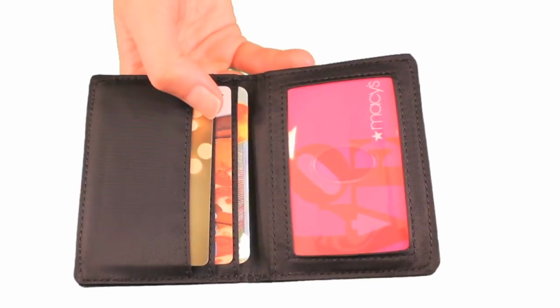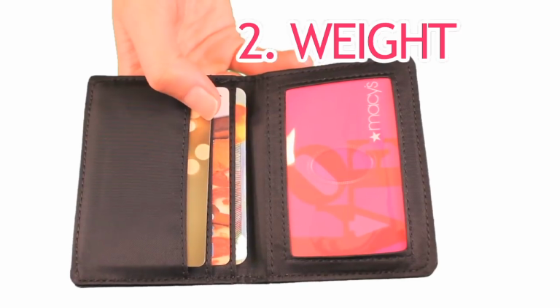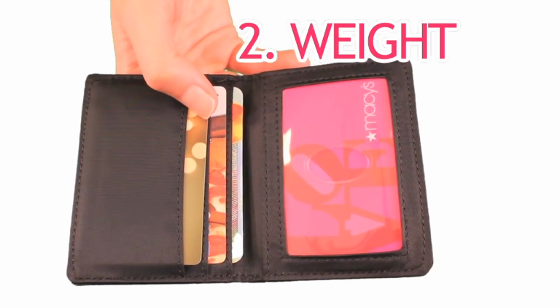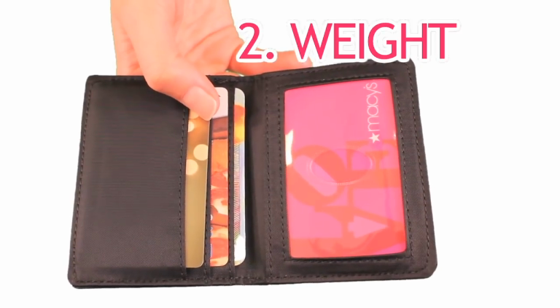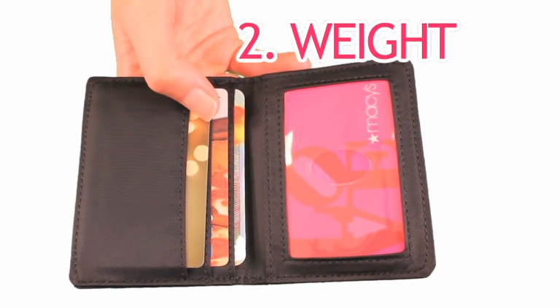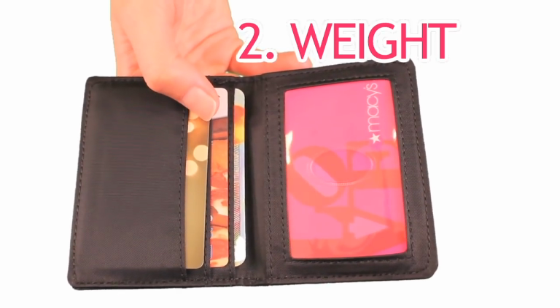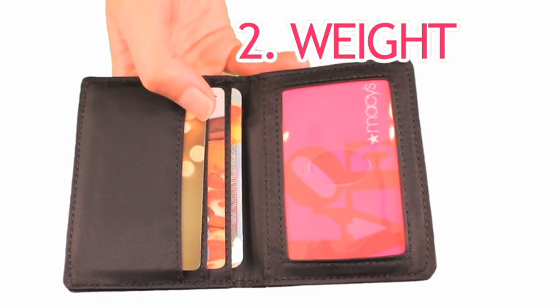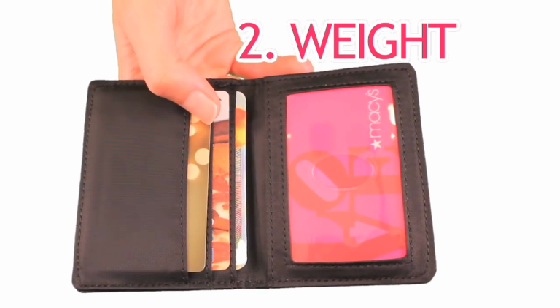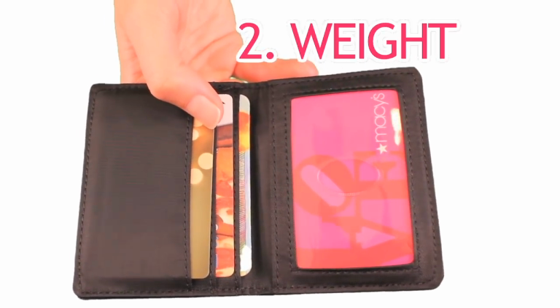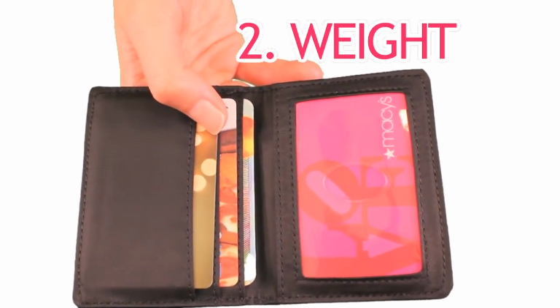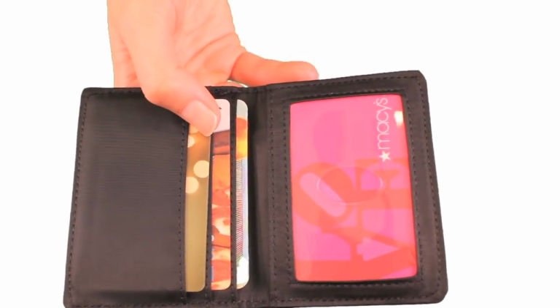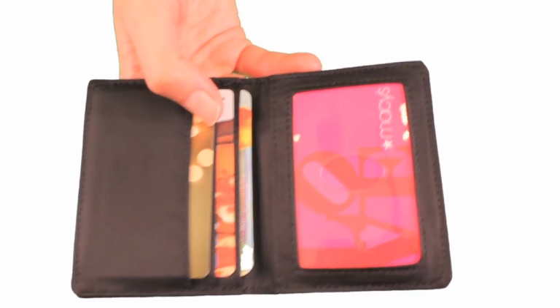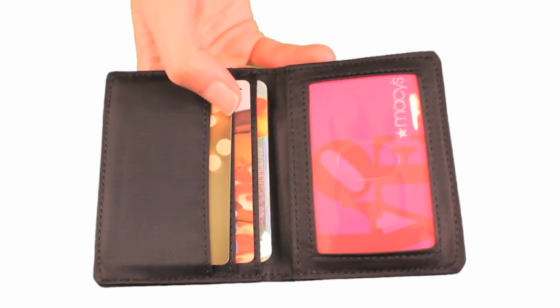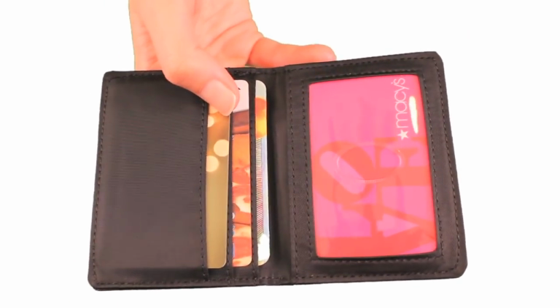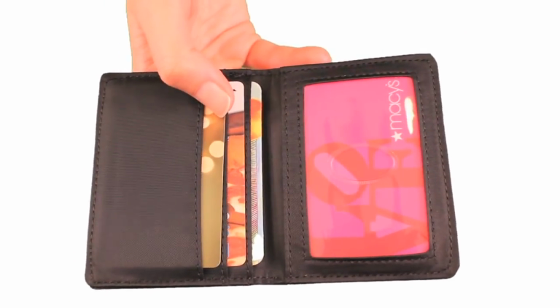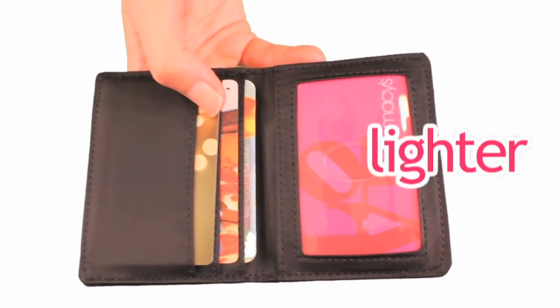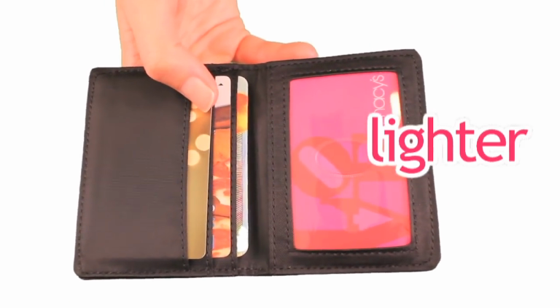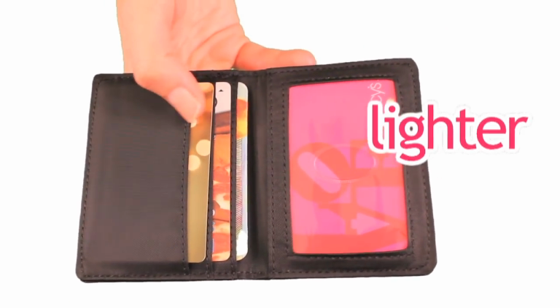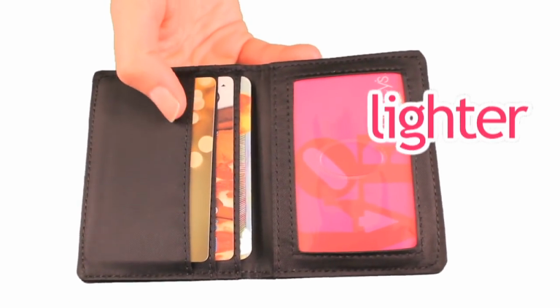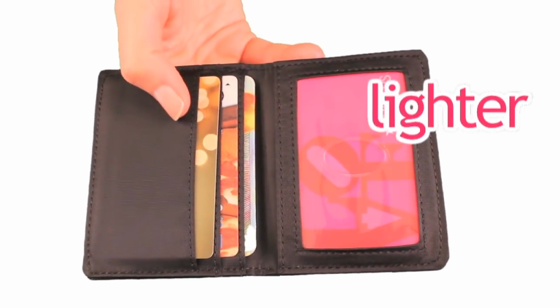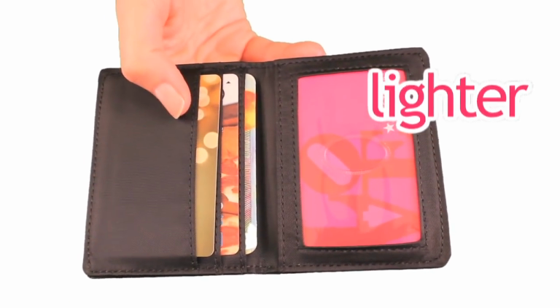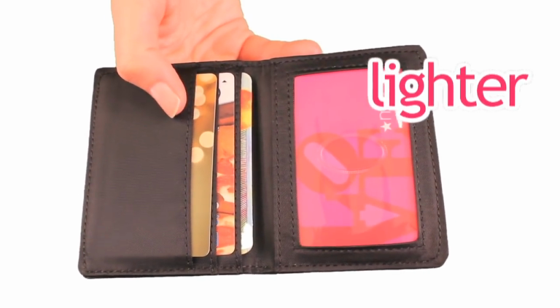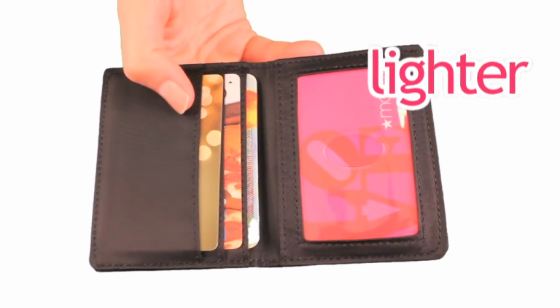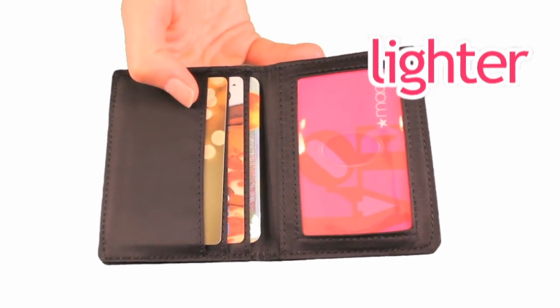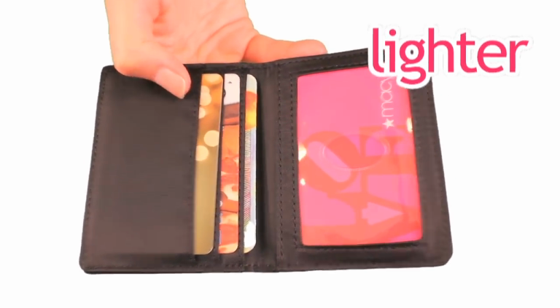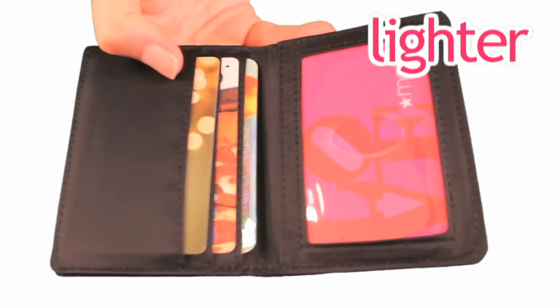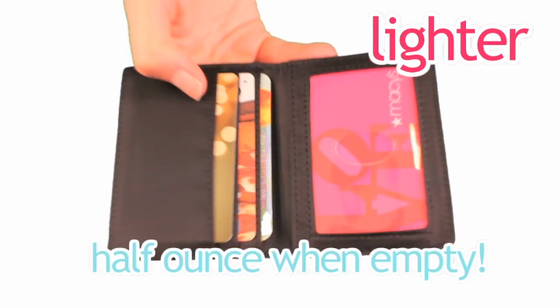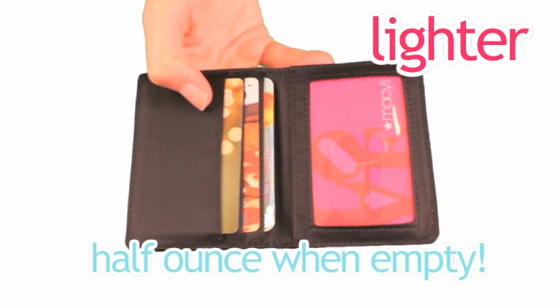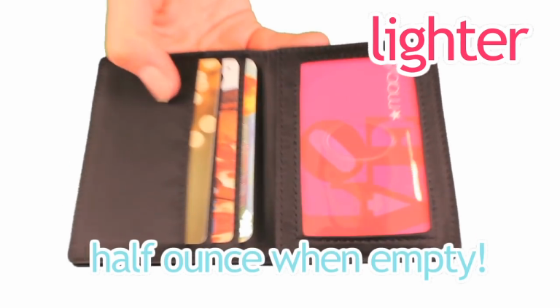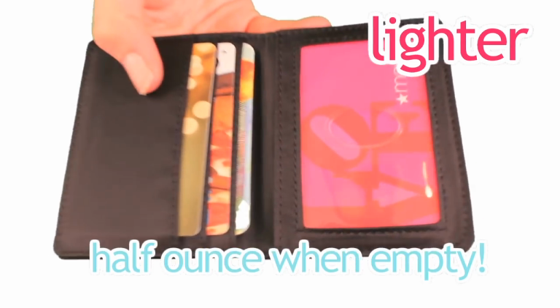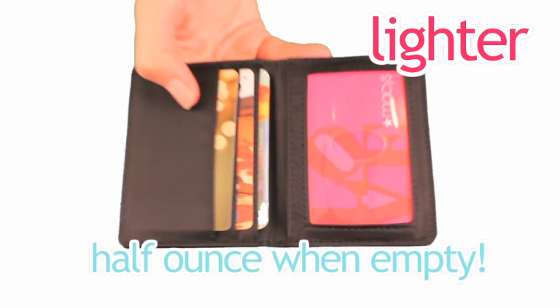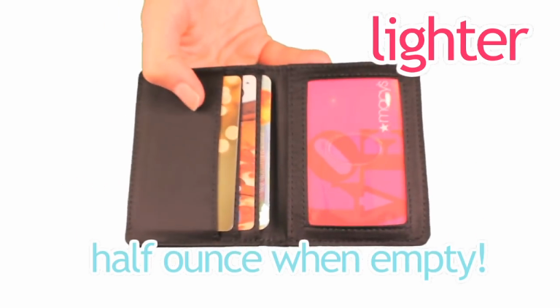Number two: weight. The New Yorker is also lighter than a typical card case, weighing about a half an ounce when empty.